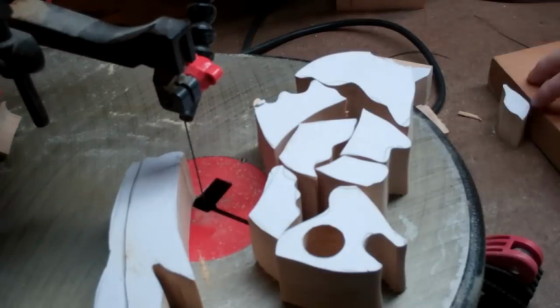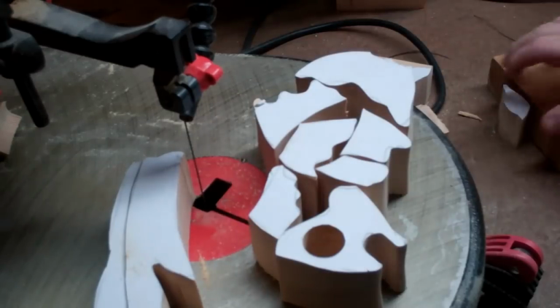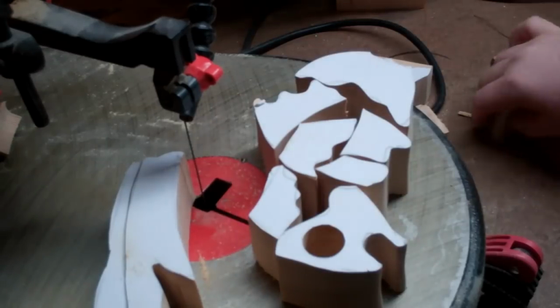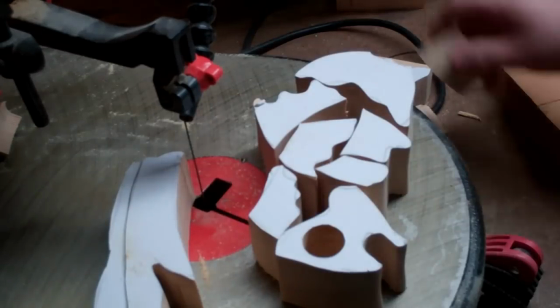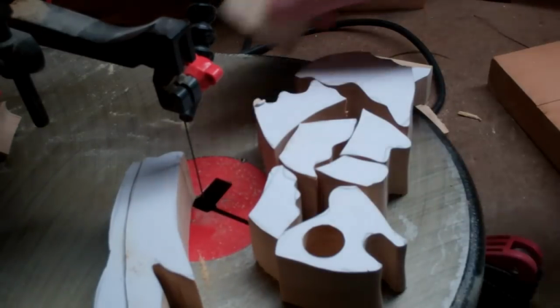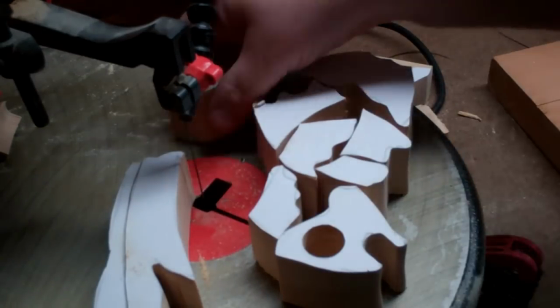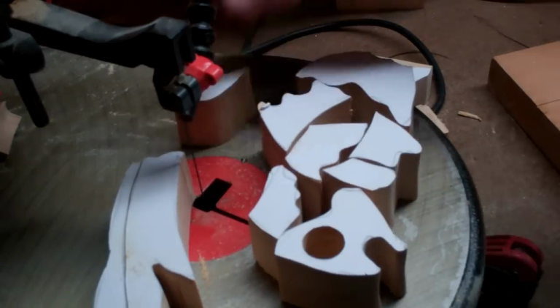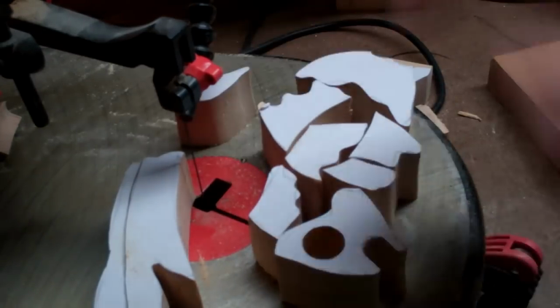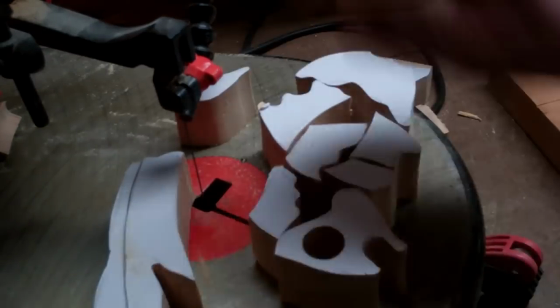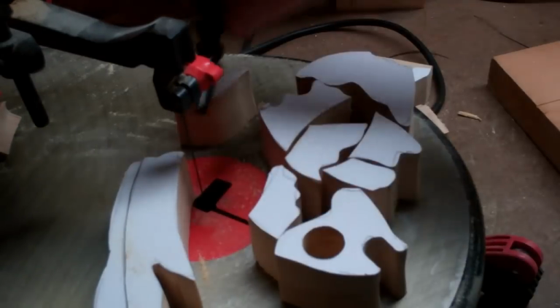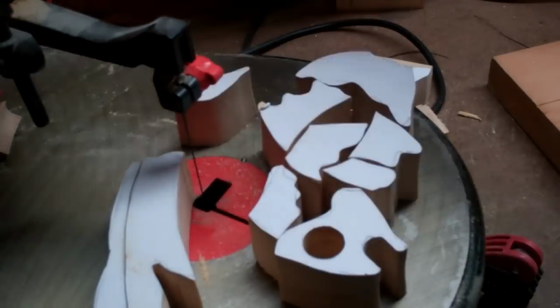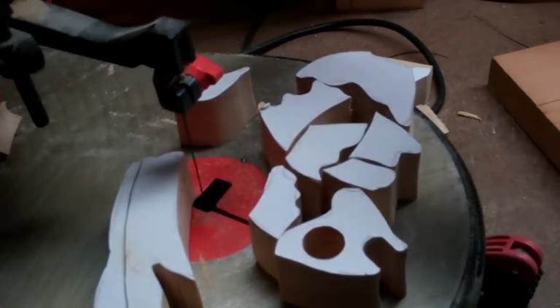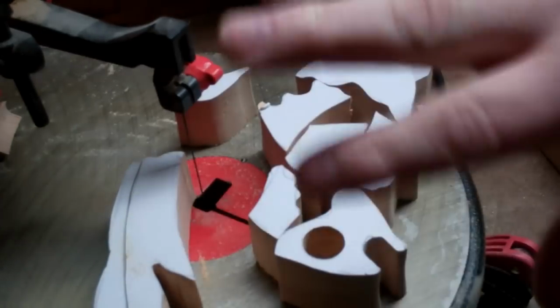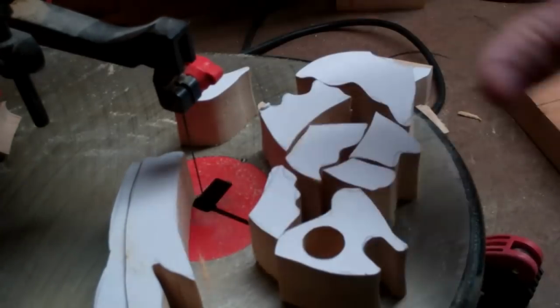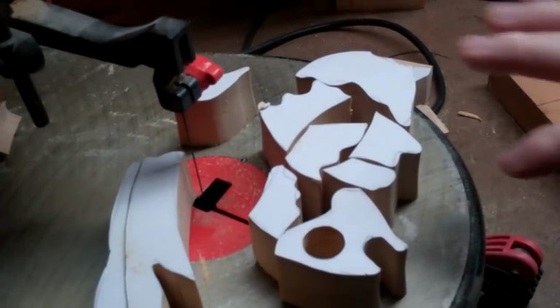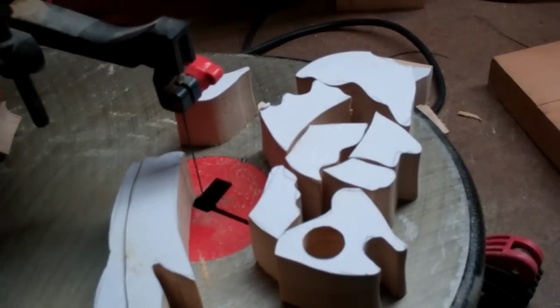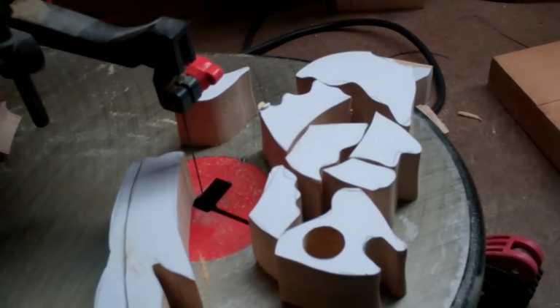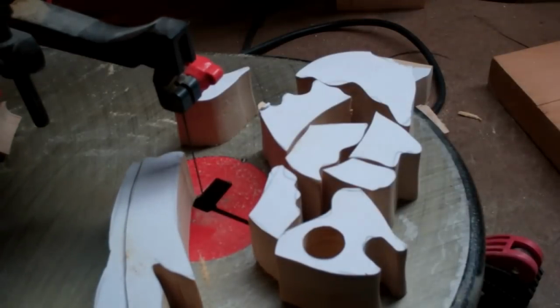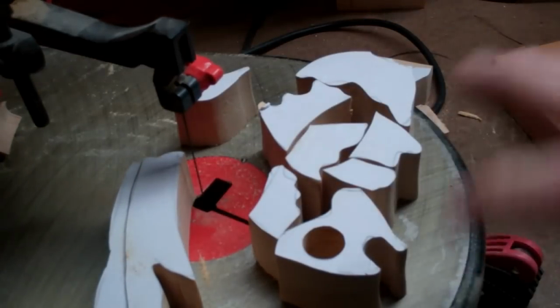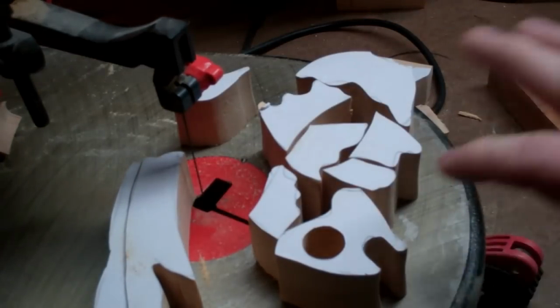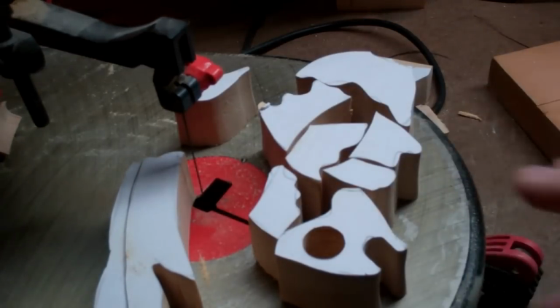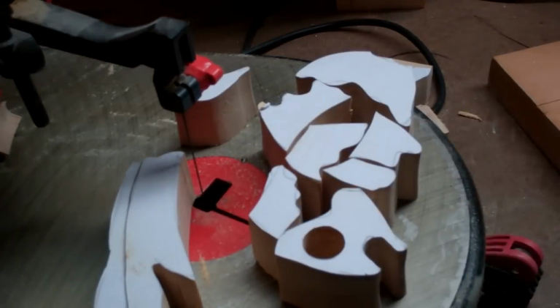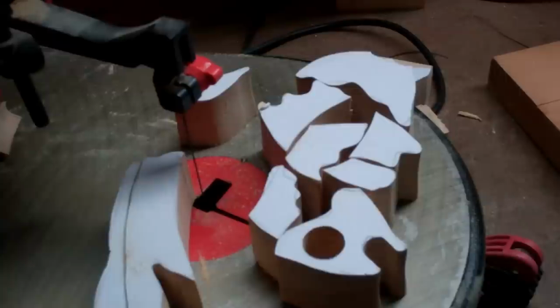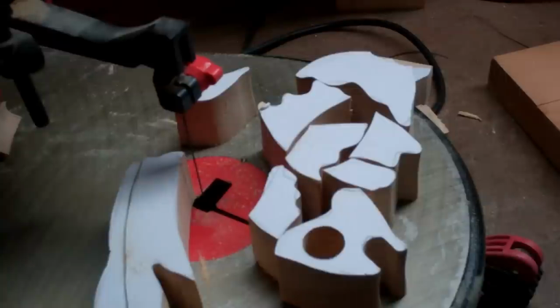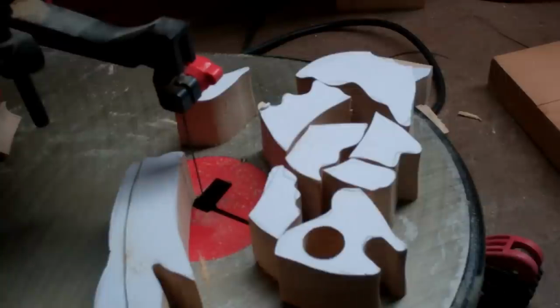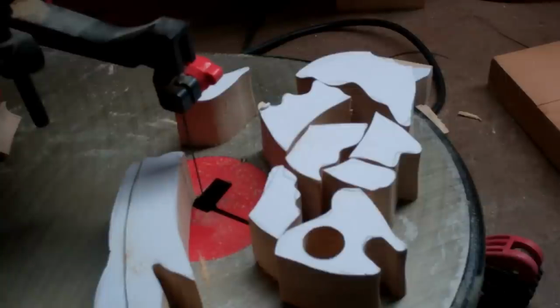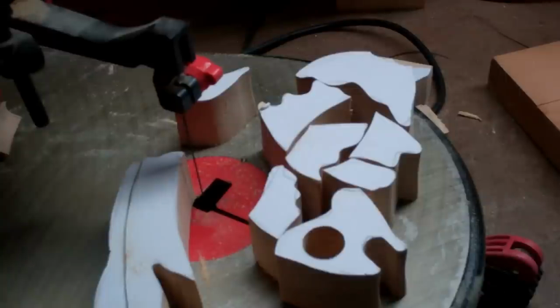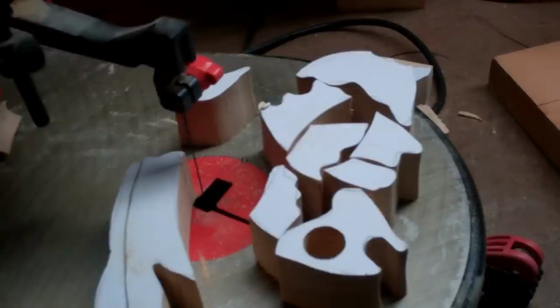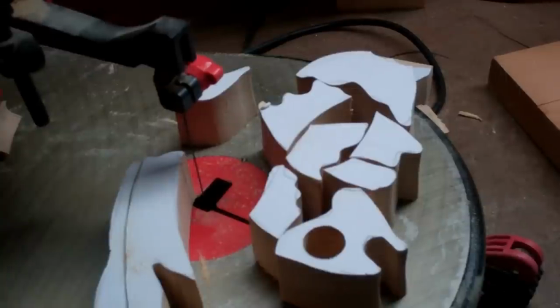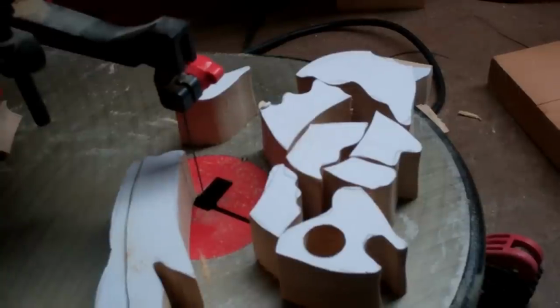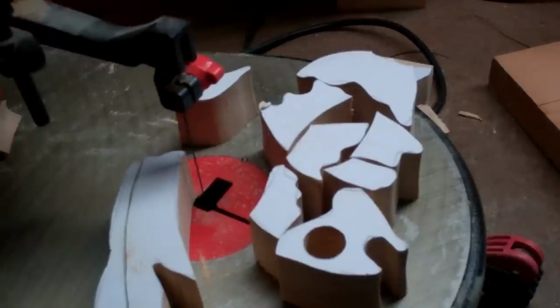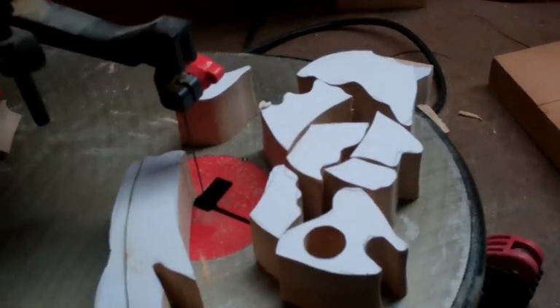Okay, so now I have all my pieces all cut out. Let's go ahead and put them back together and lay them out.